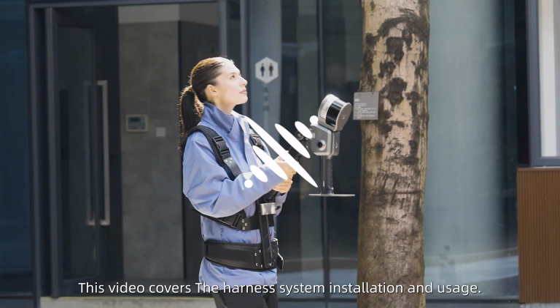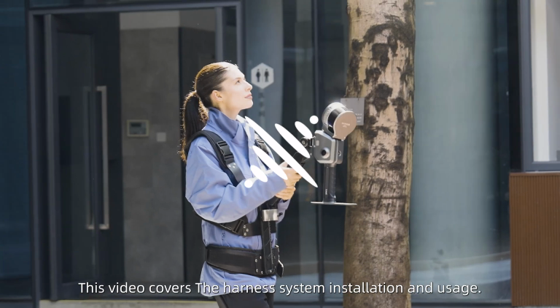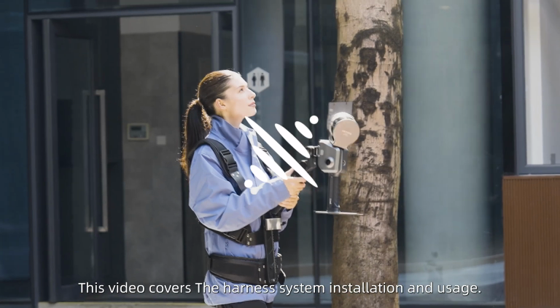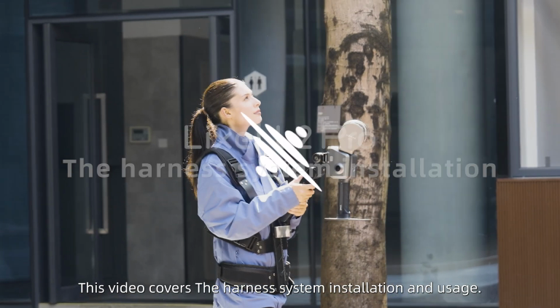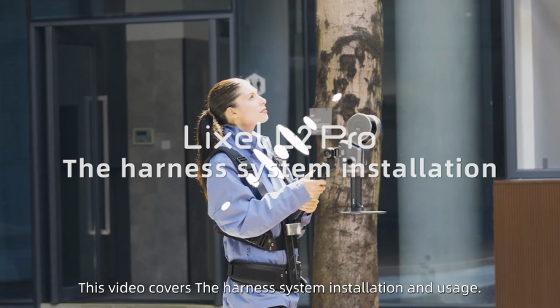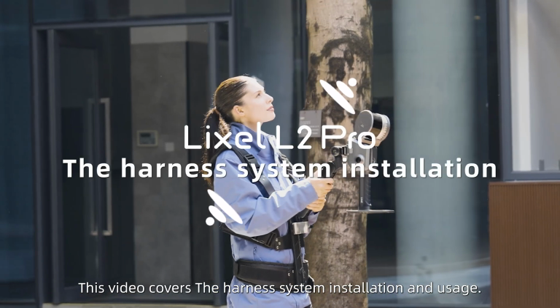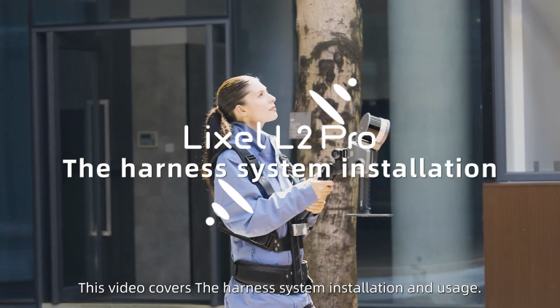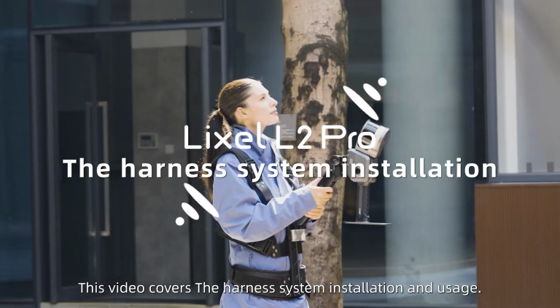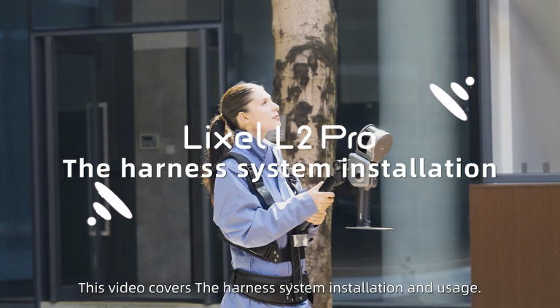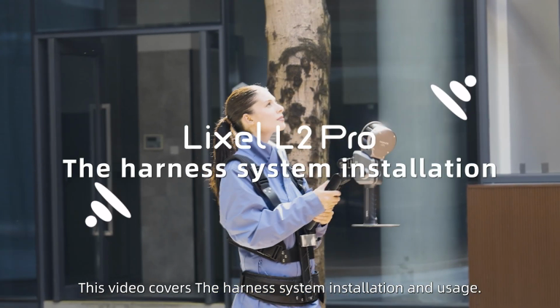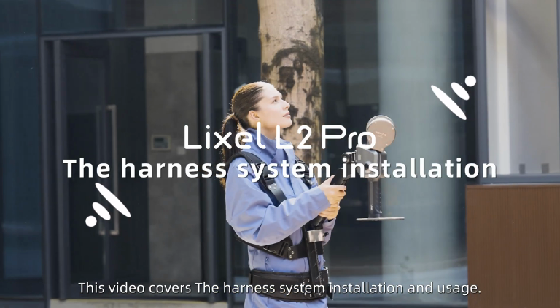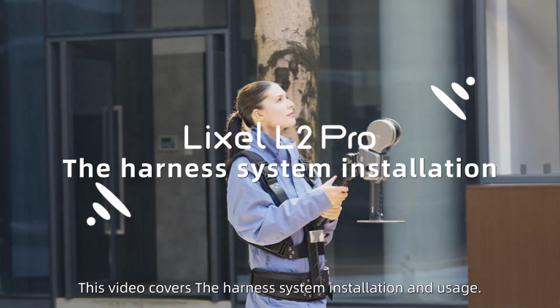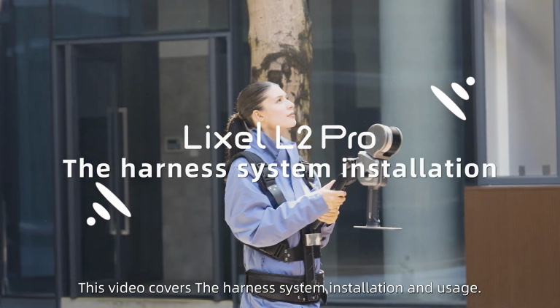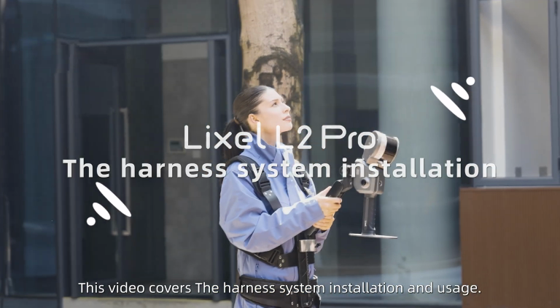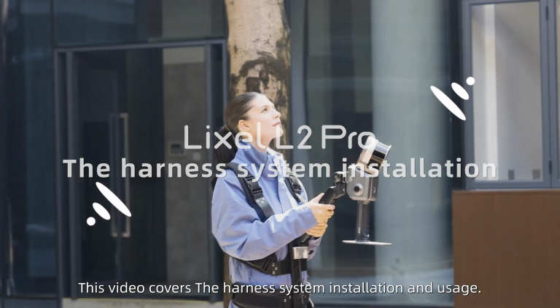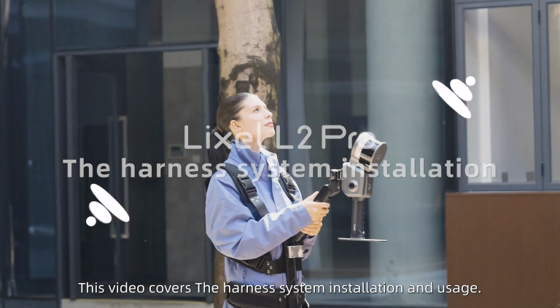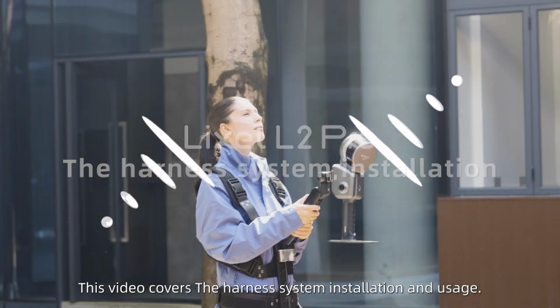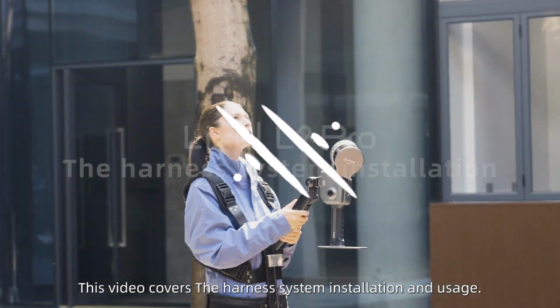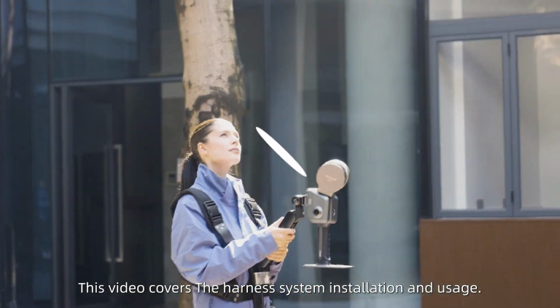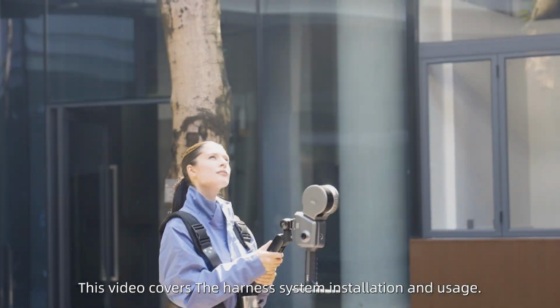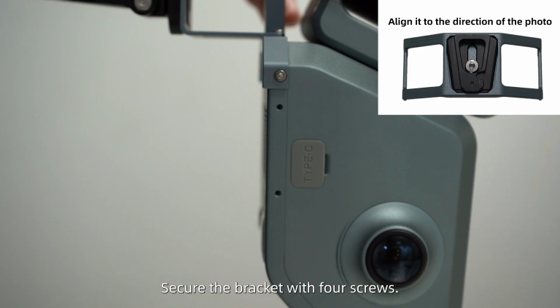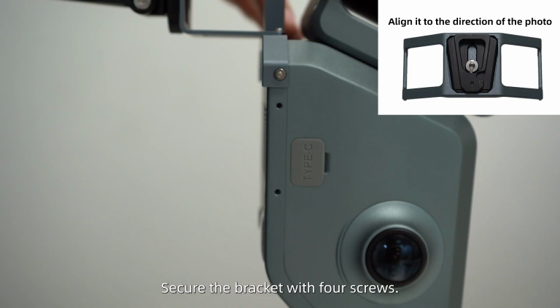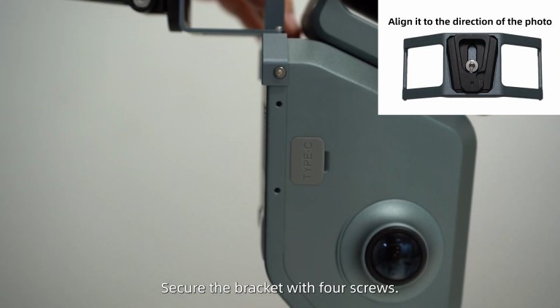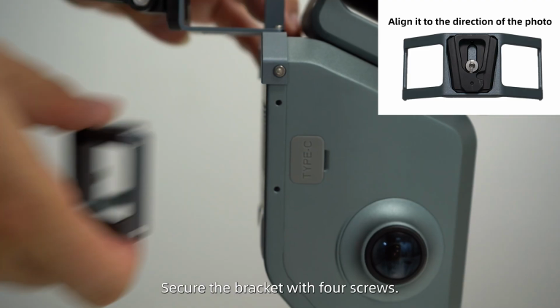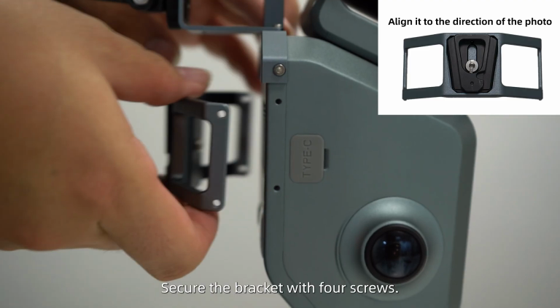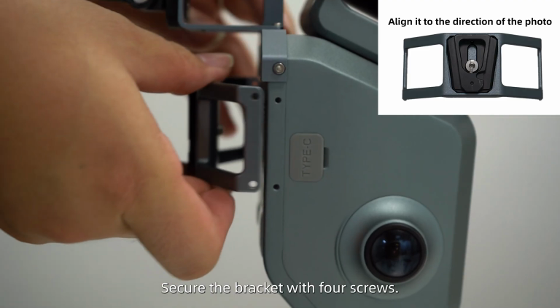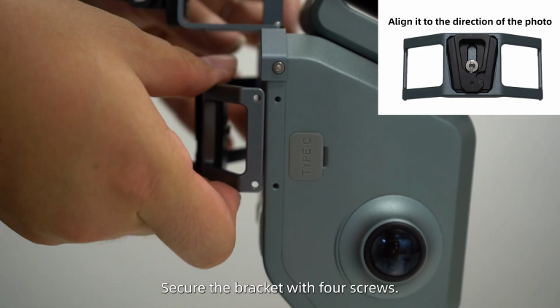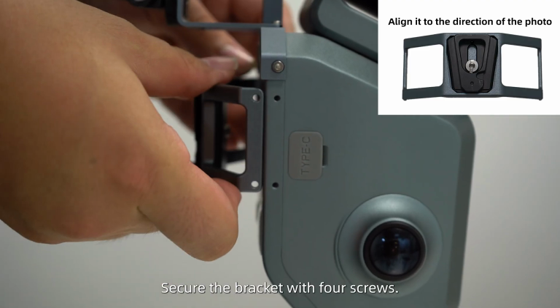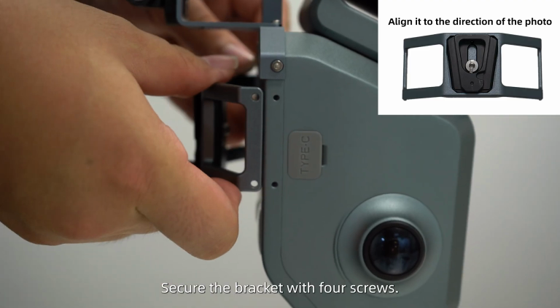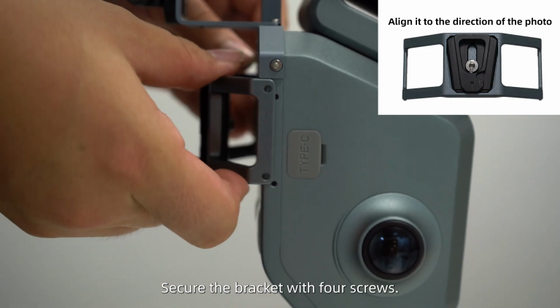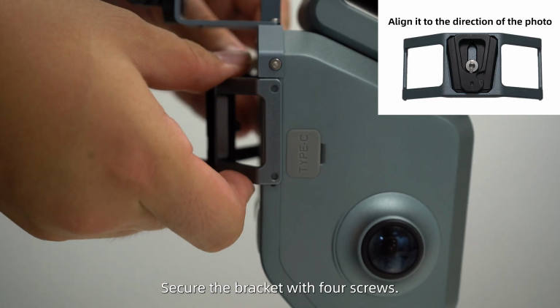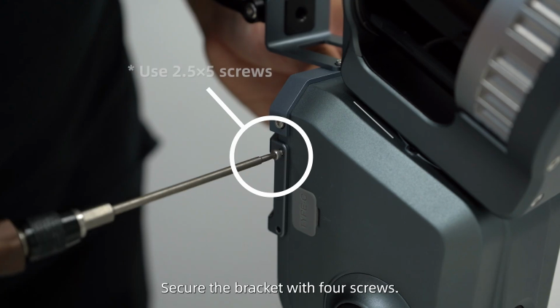This video covers the harness system installation and usage. Secure the bracket with four screws.